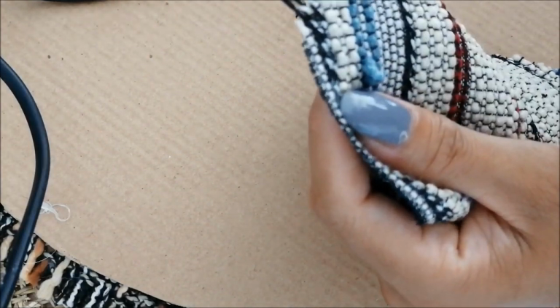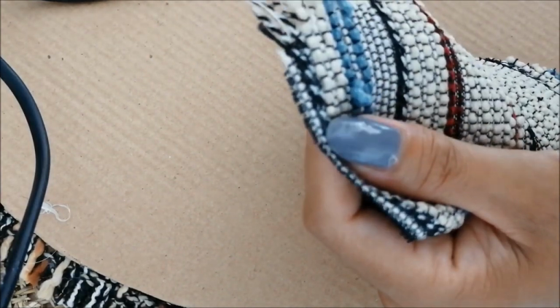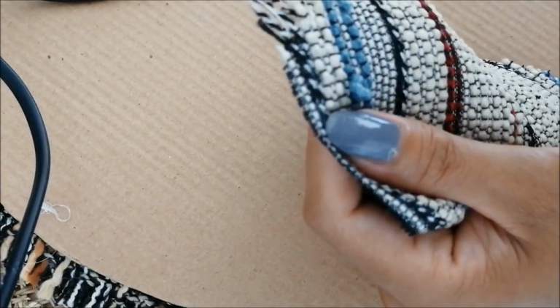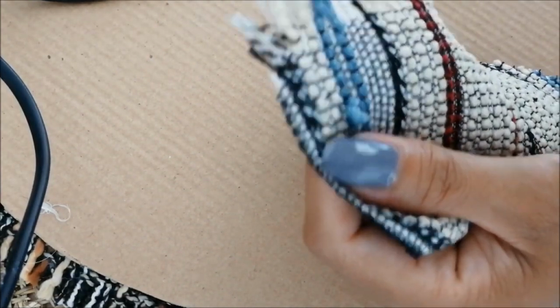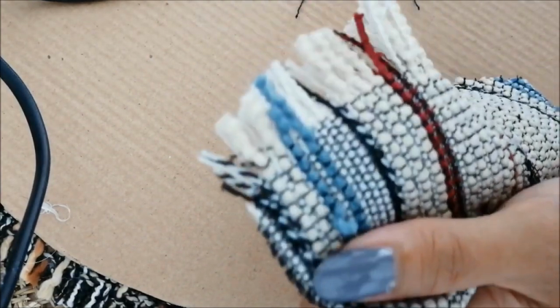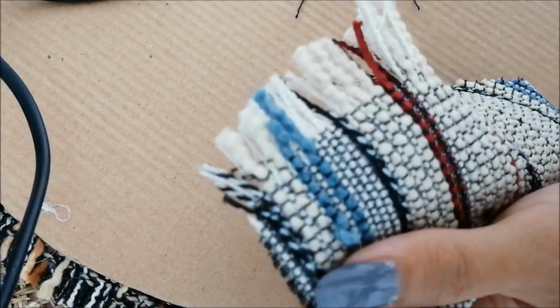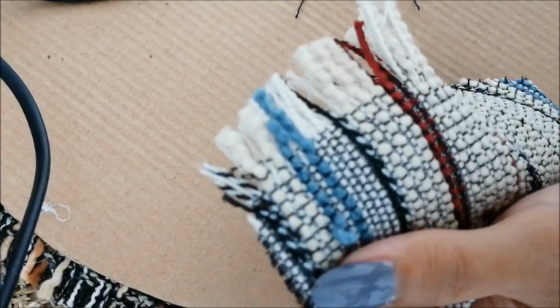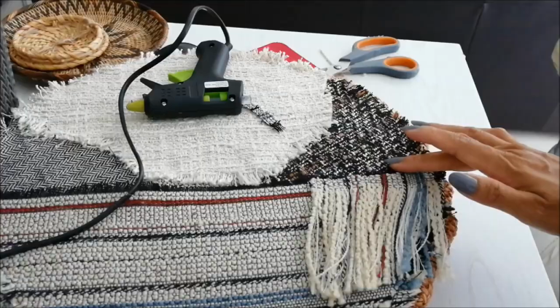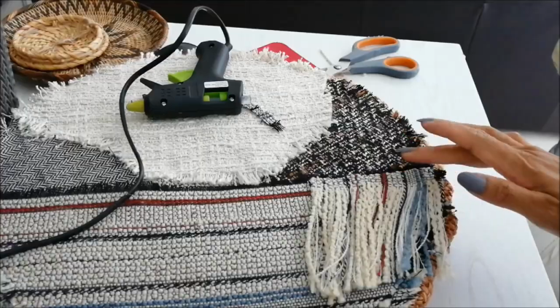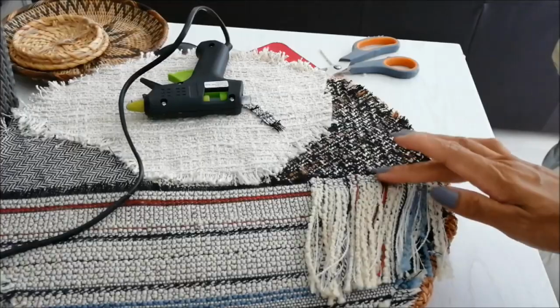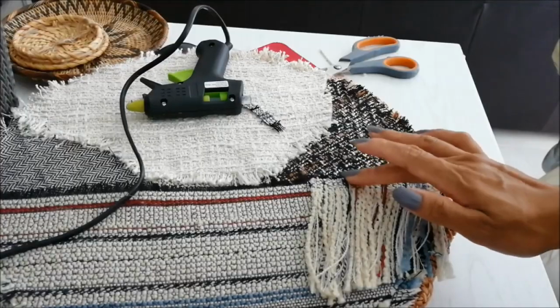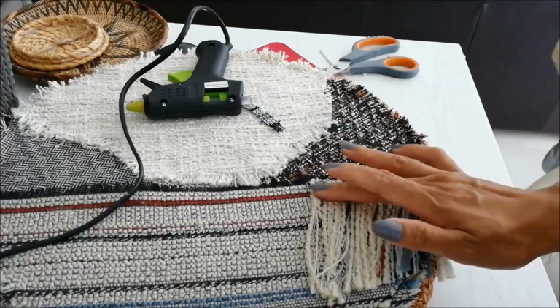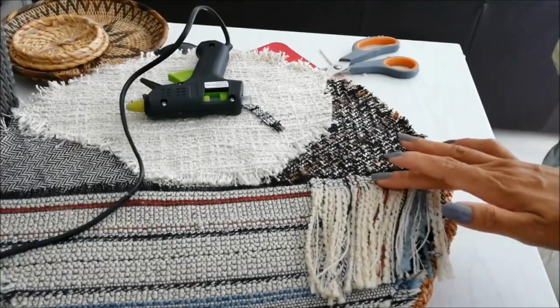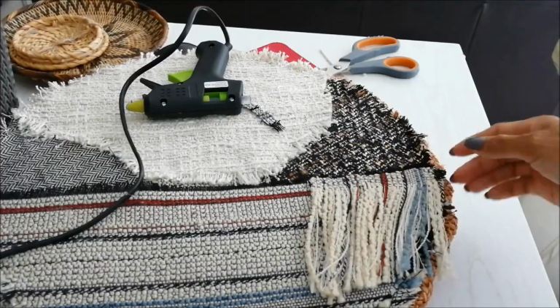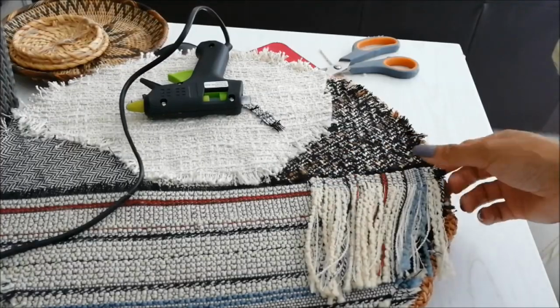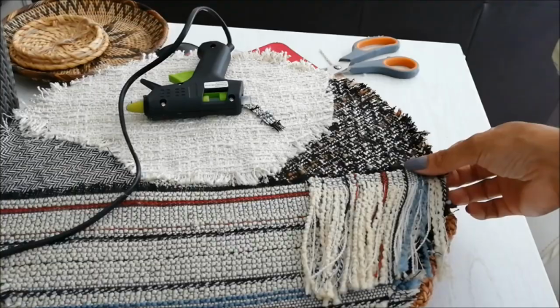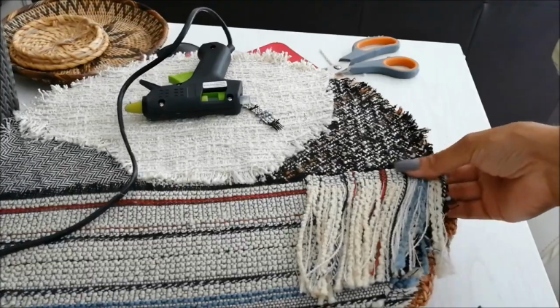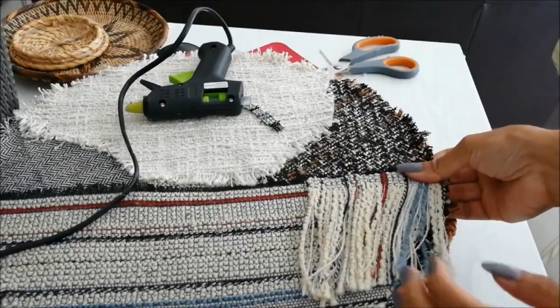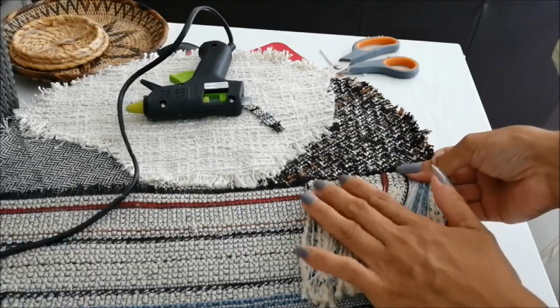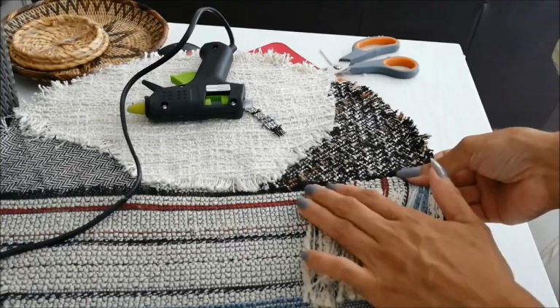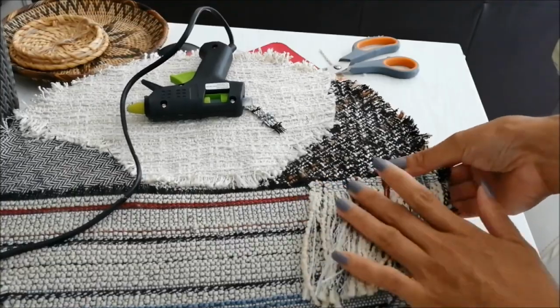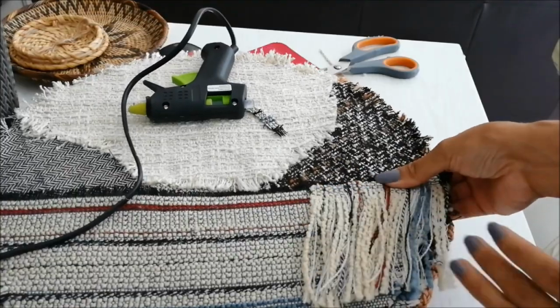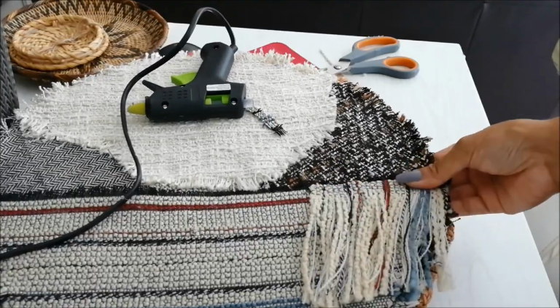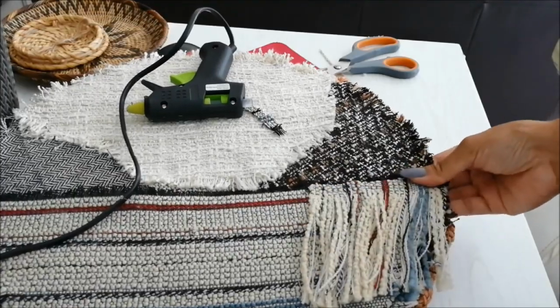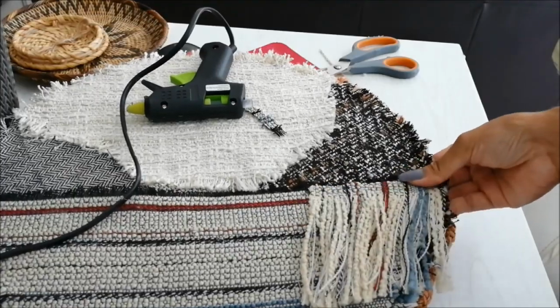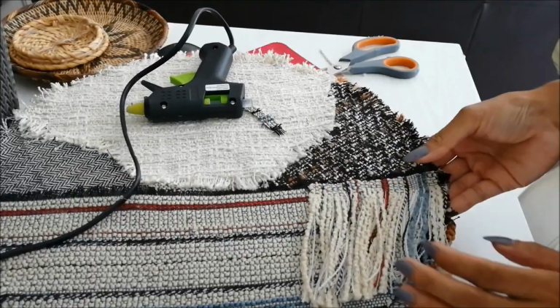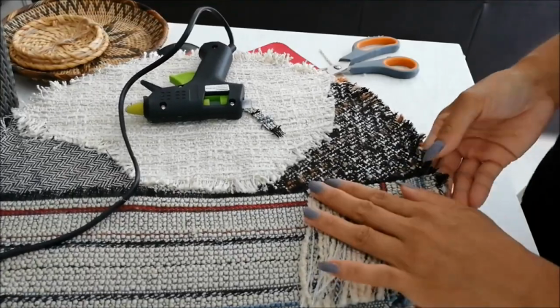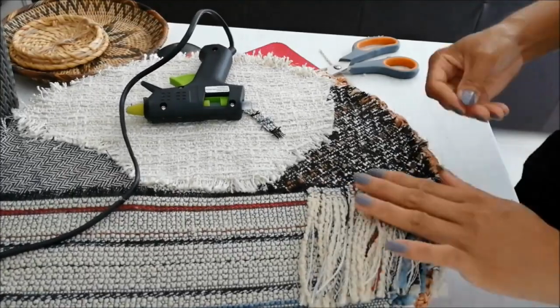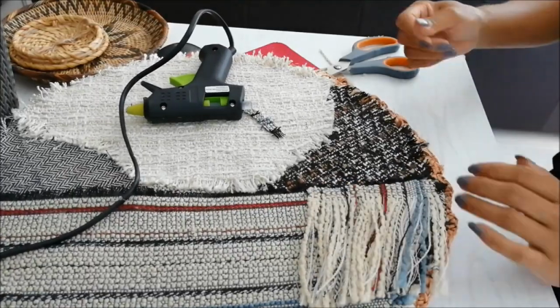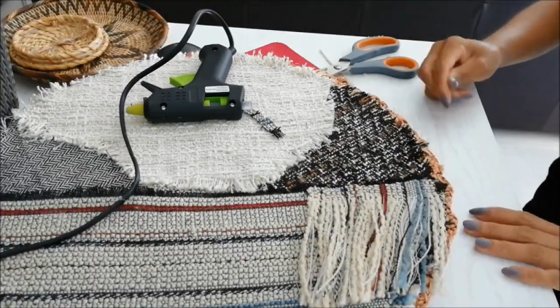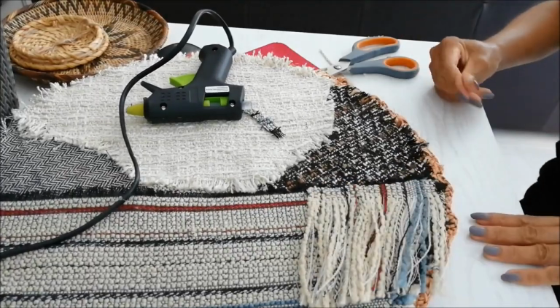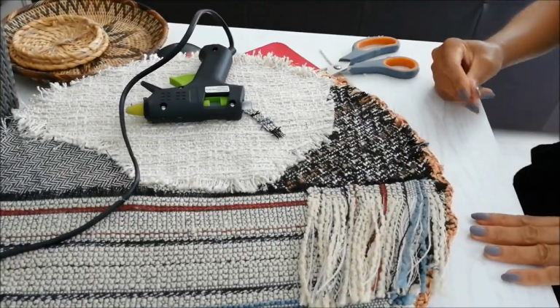Another detail I wanted to add is to put a strip of fabrics the same that I already used.